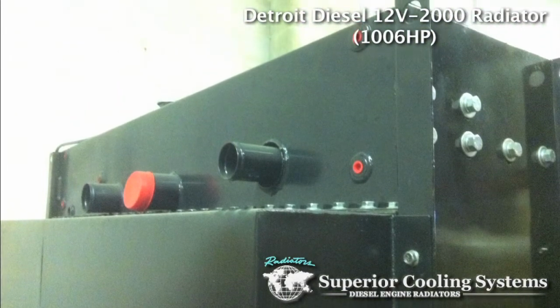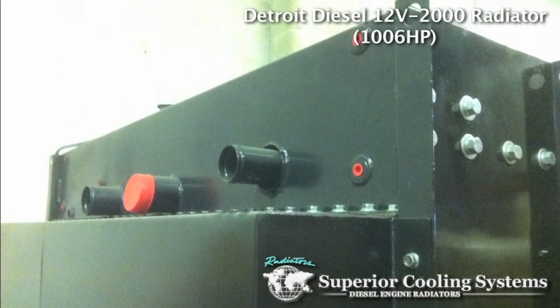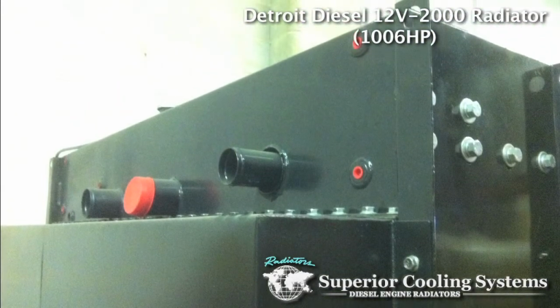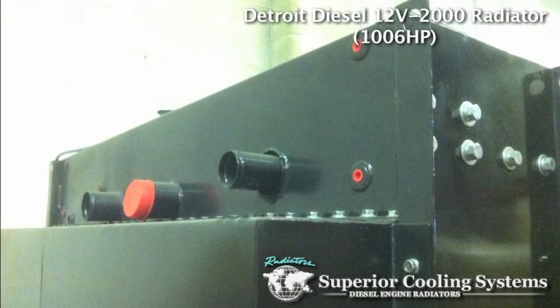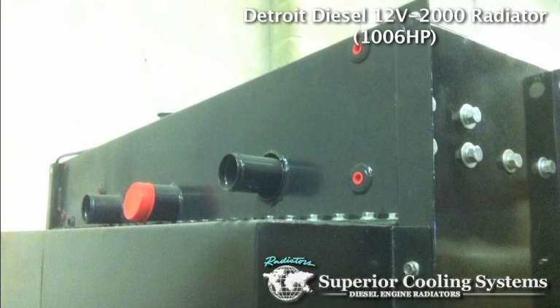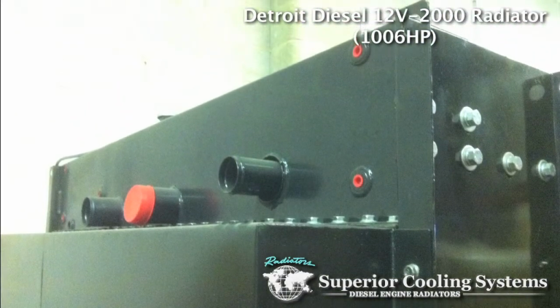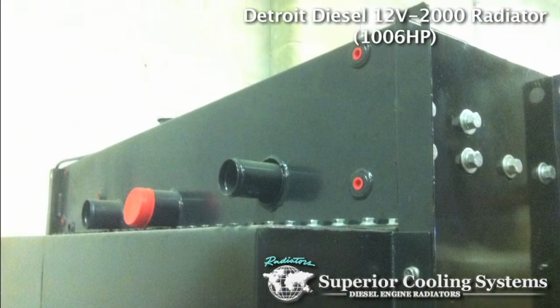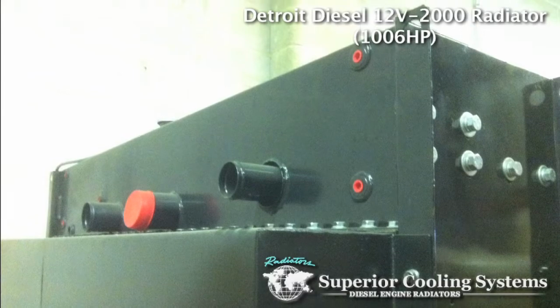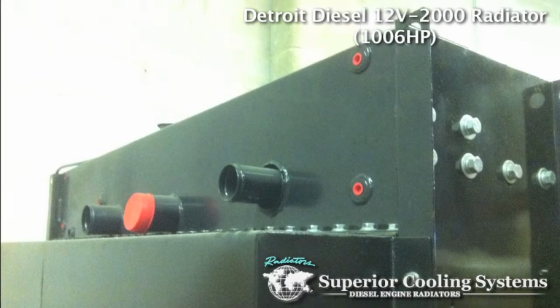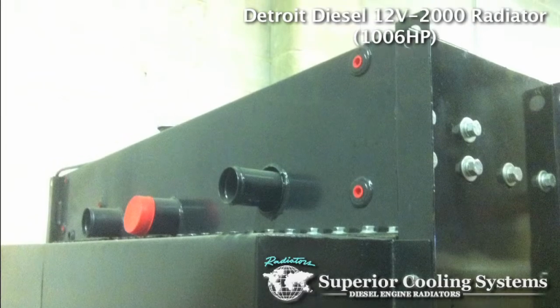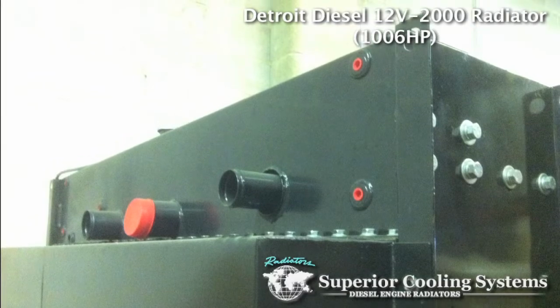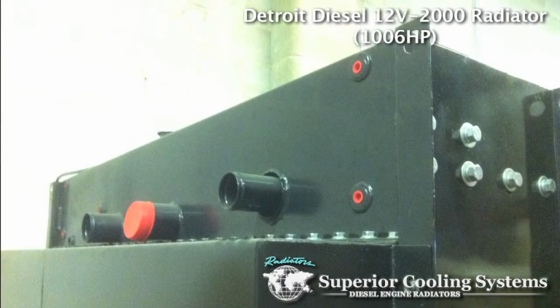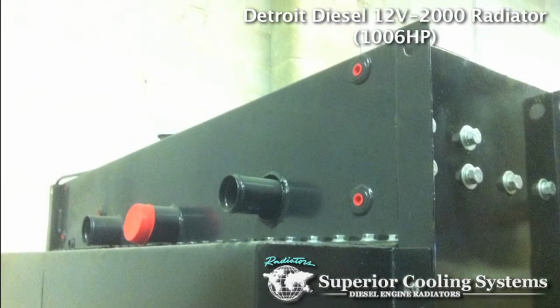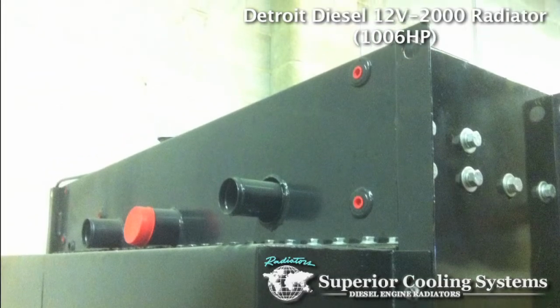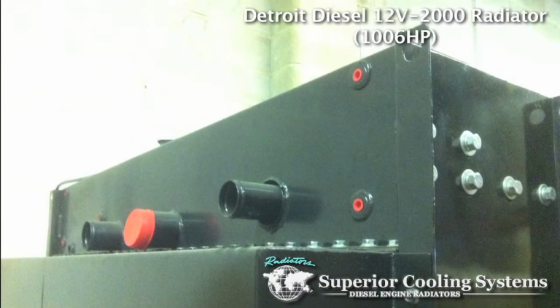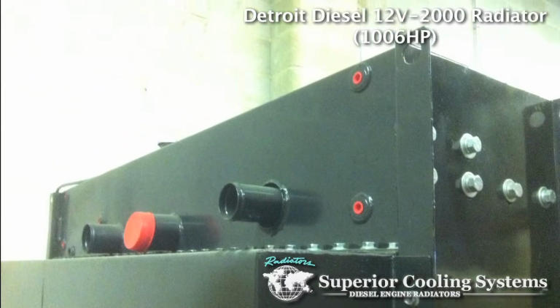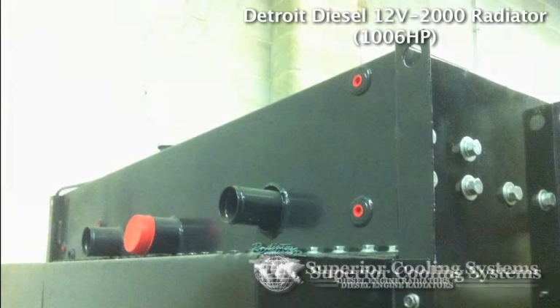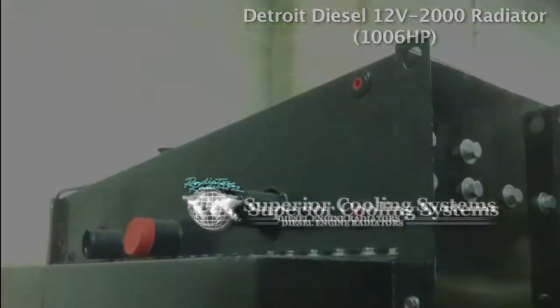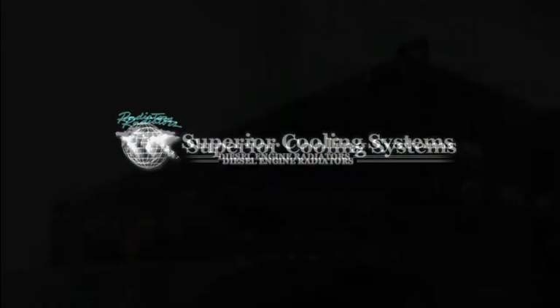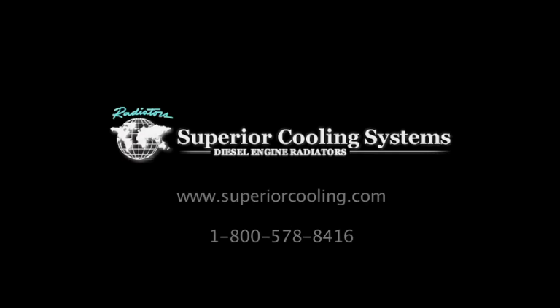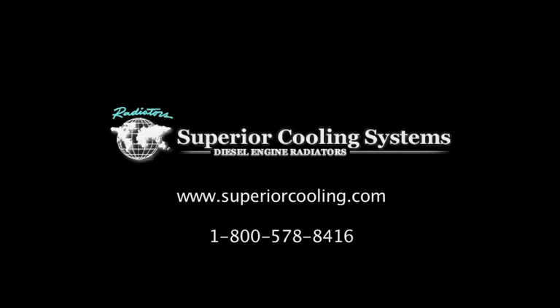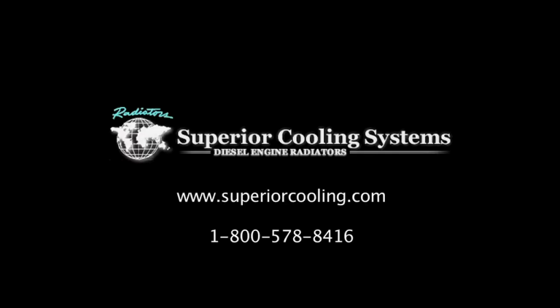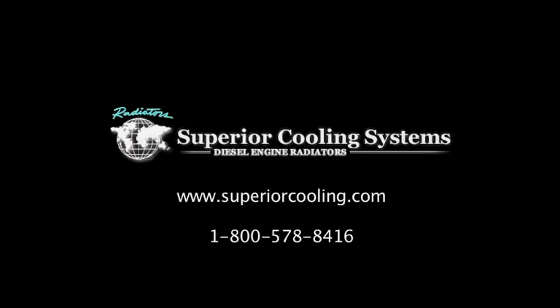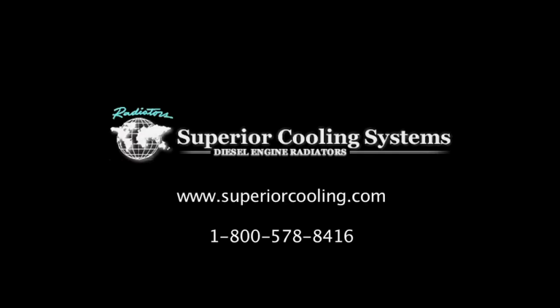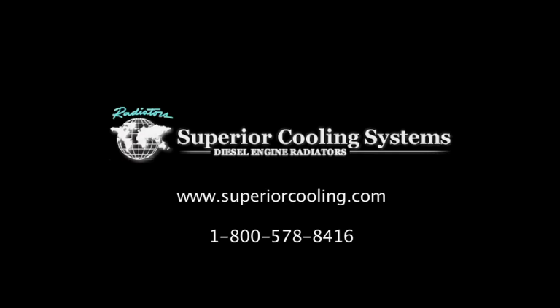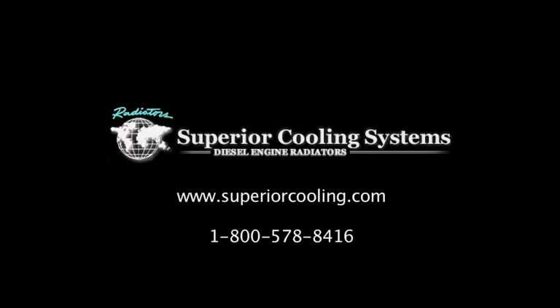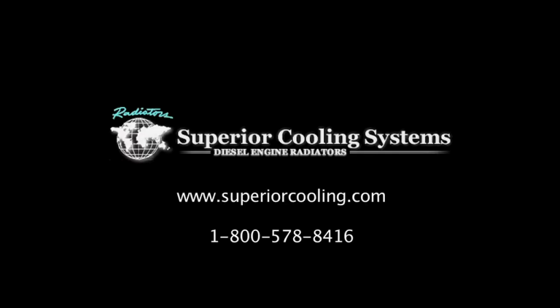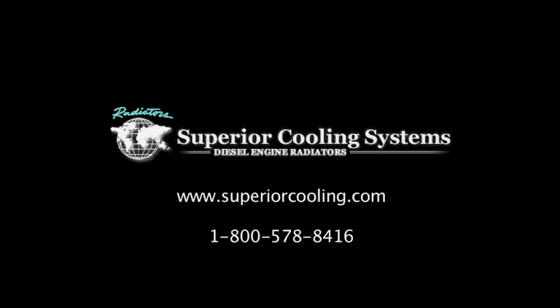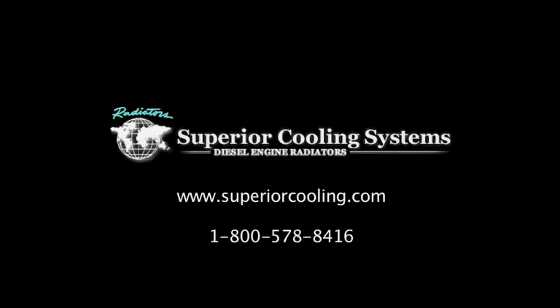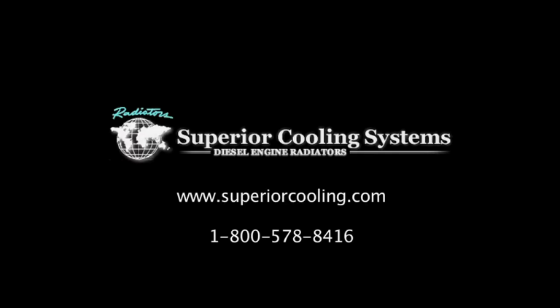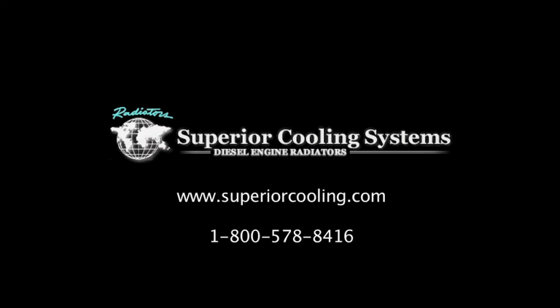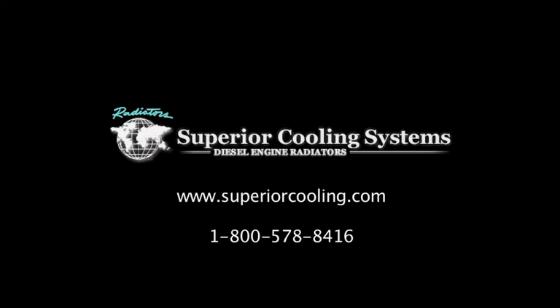Contact your industrial radiator specialist today. Superior Cooling Systems is Diesel Engine Radiators — it's what we do.